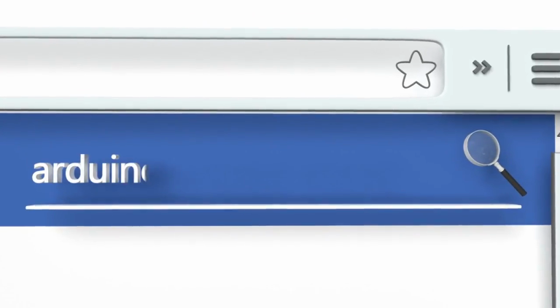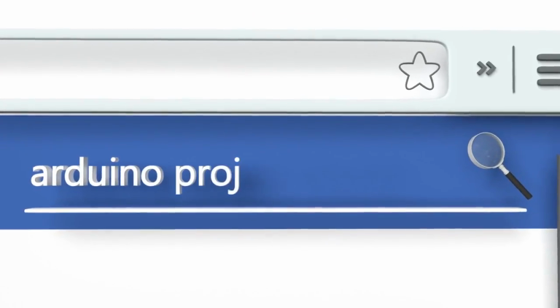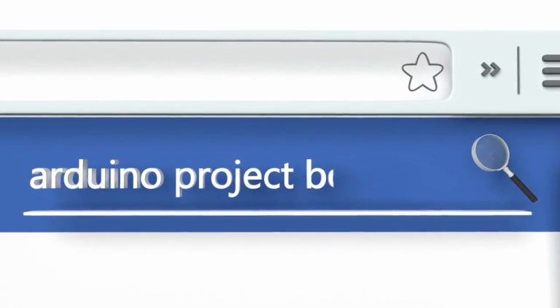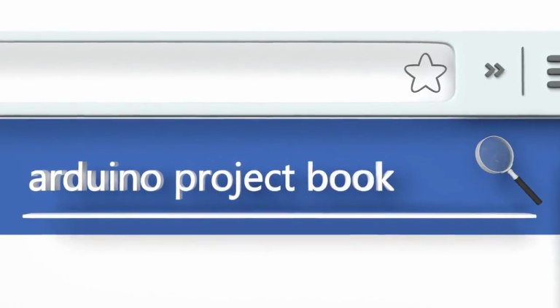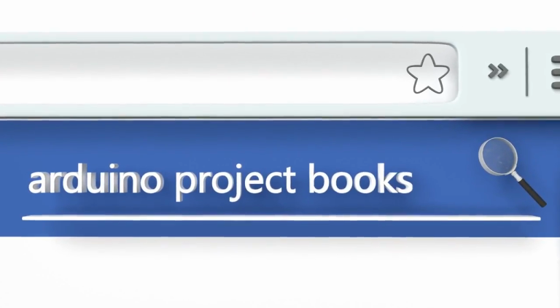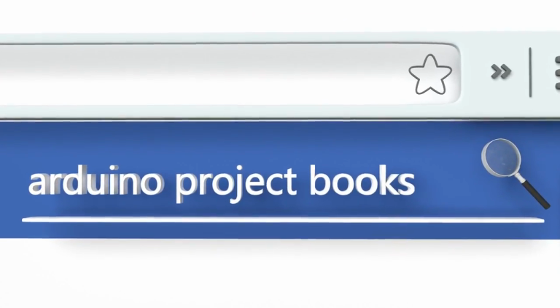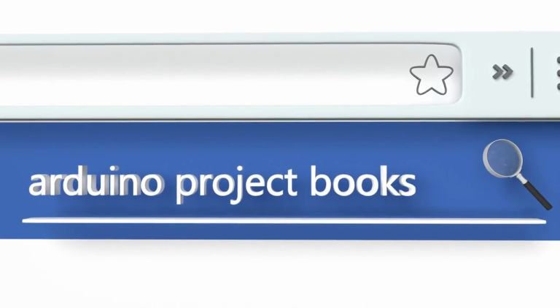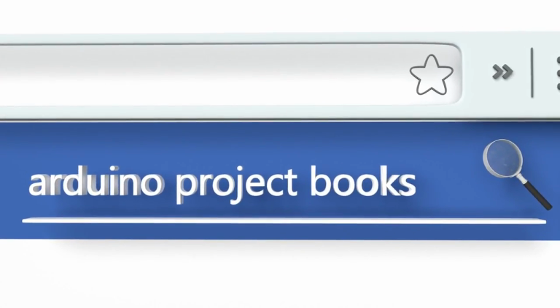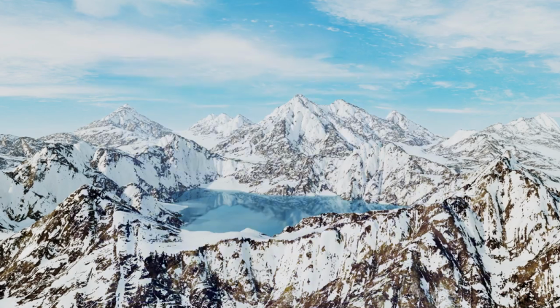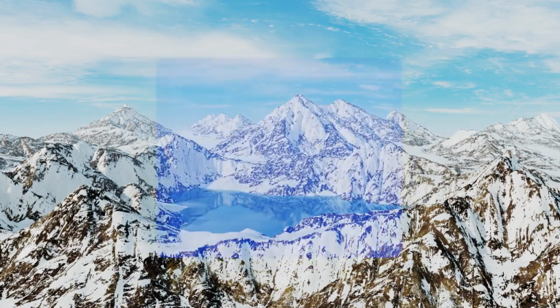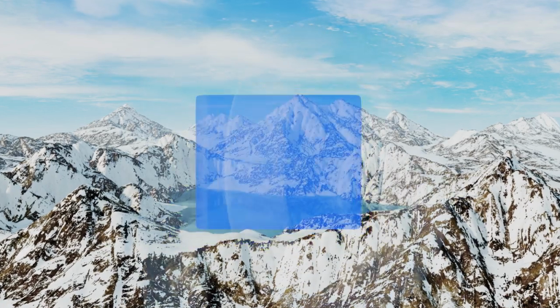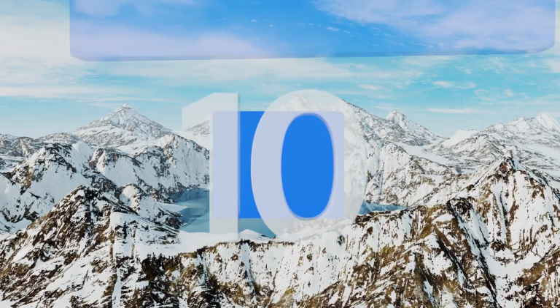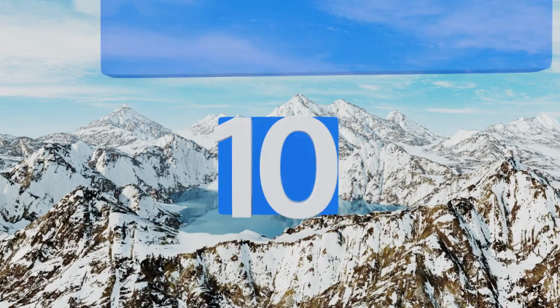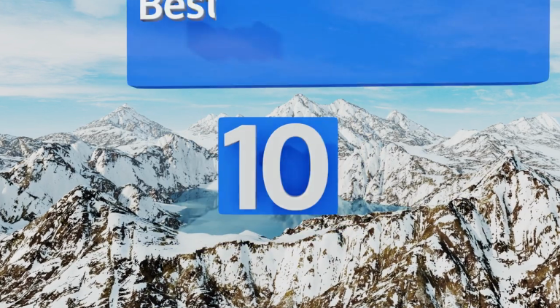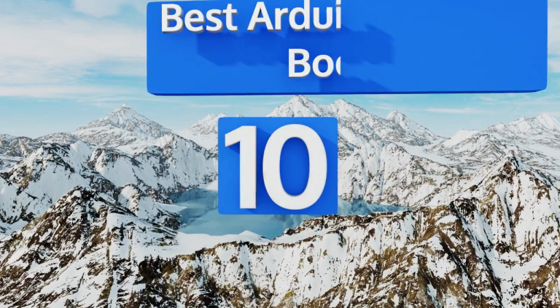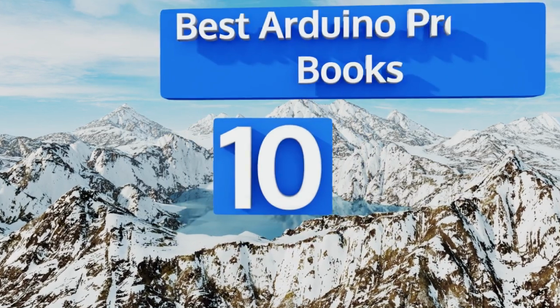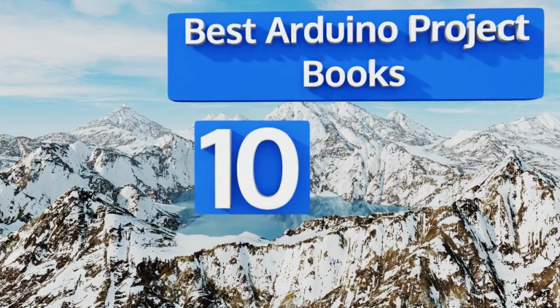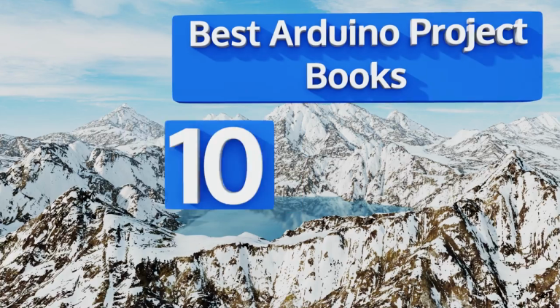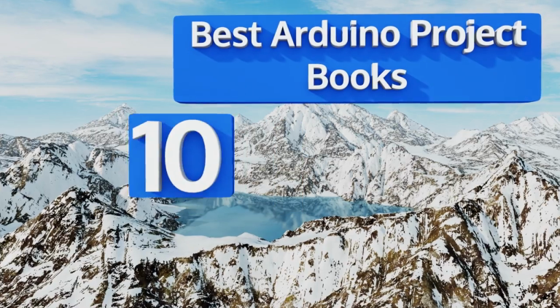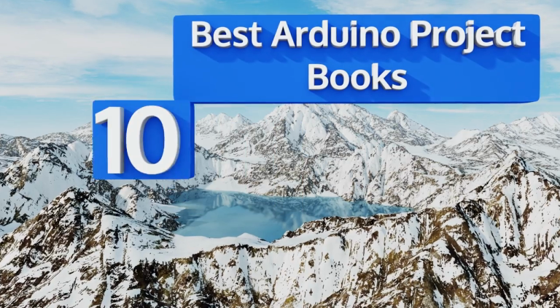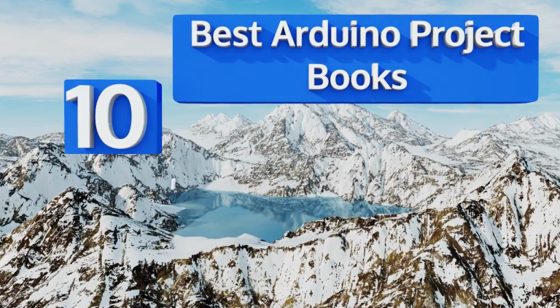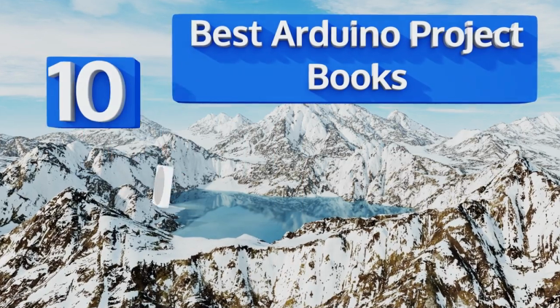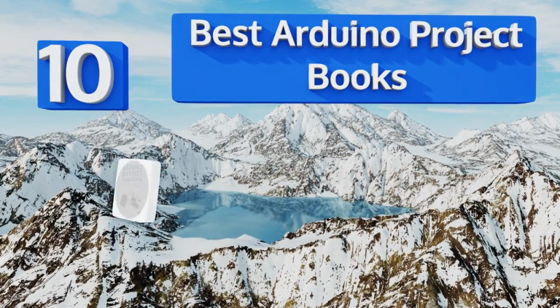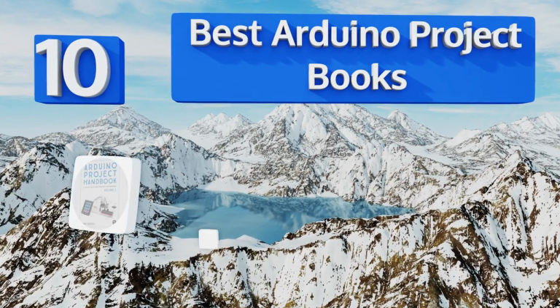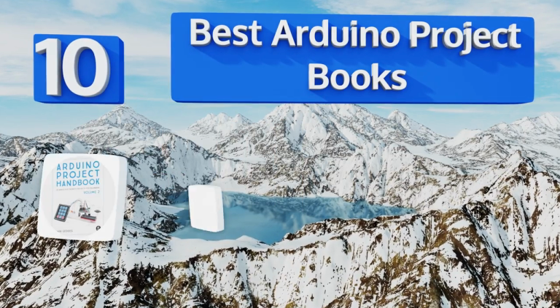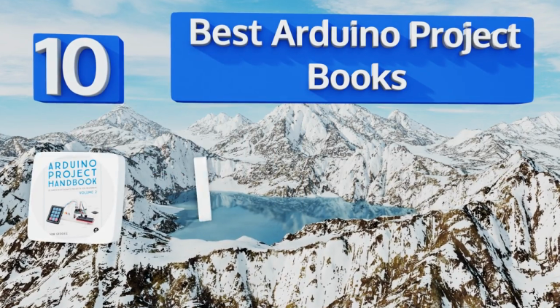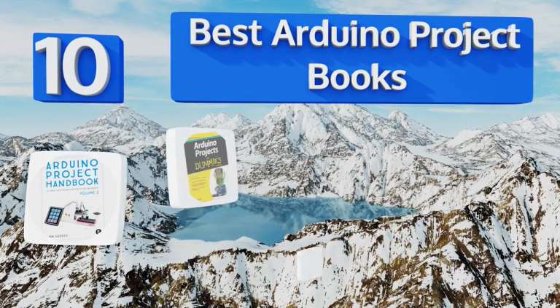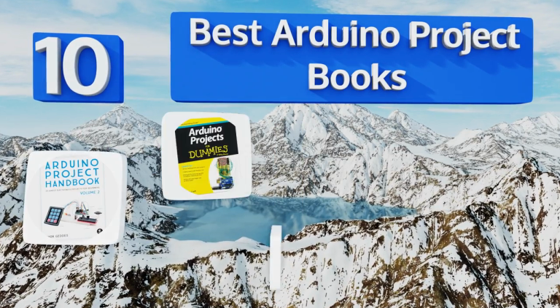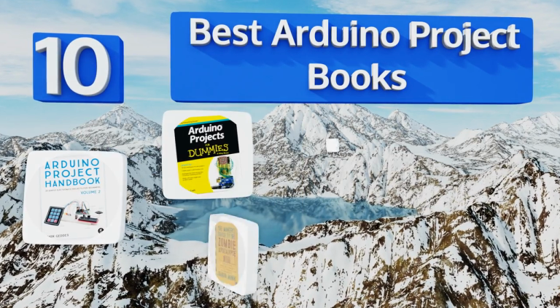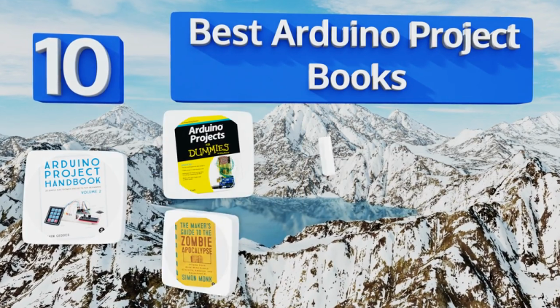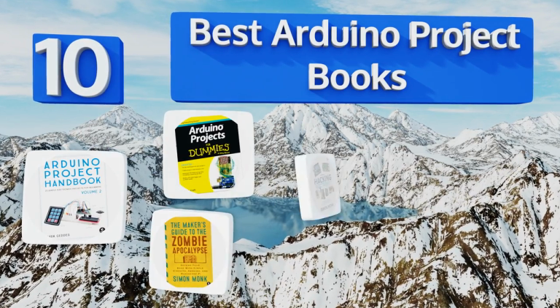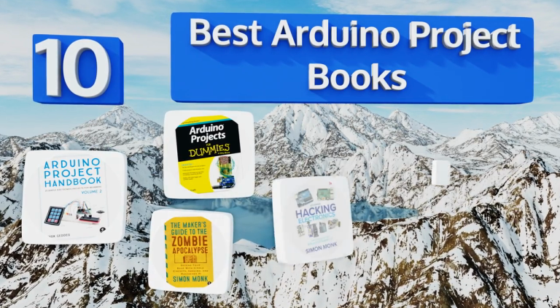EasyVid presents the 10 best Arduino project books. Let's get started with the list.